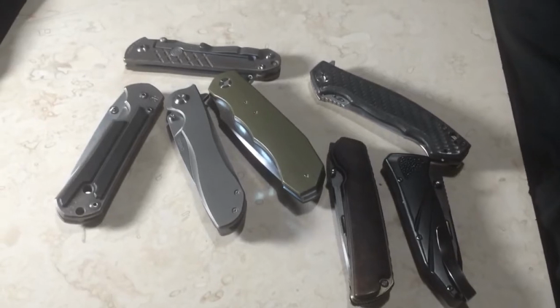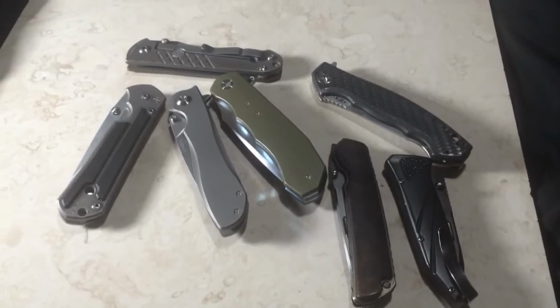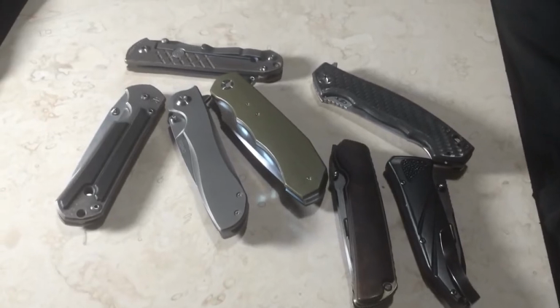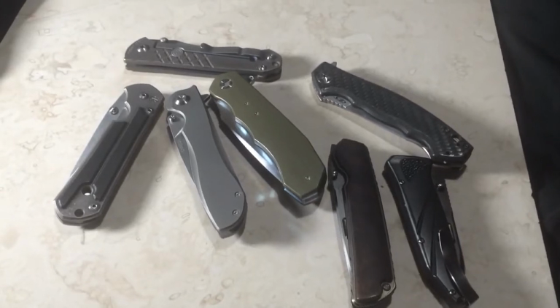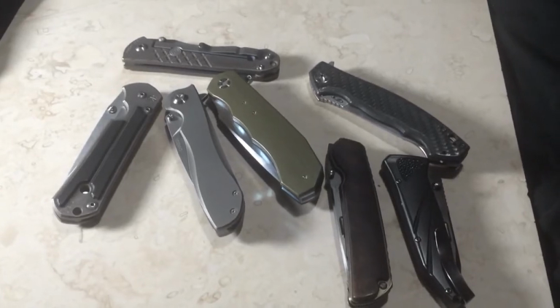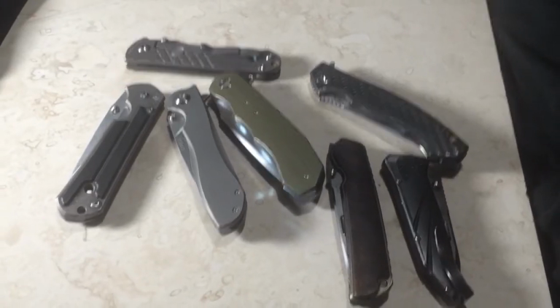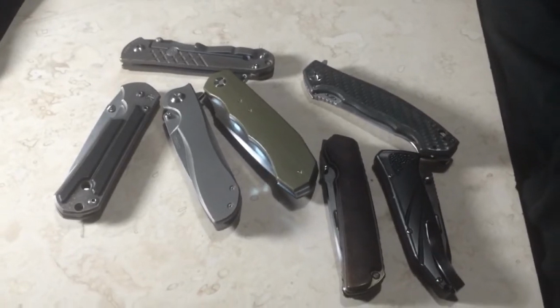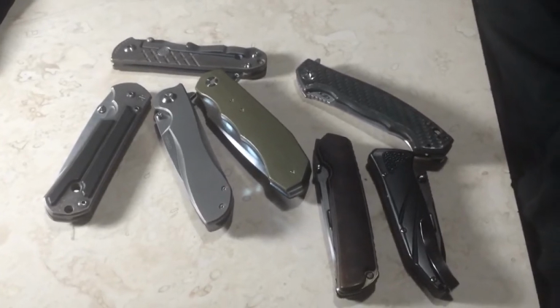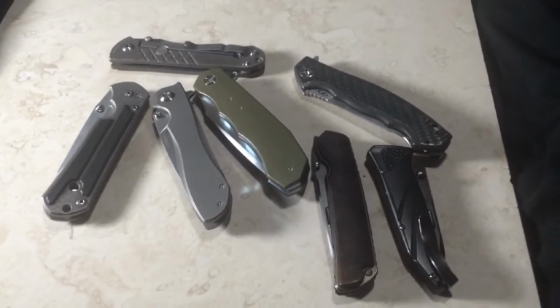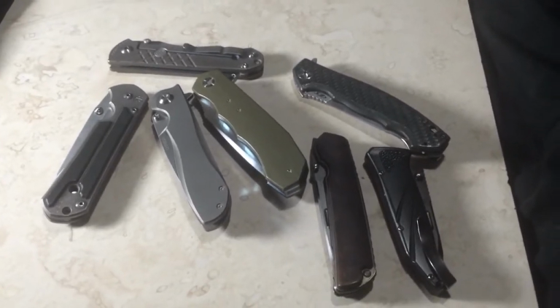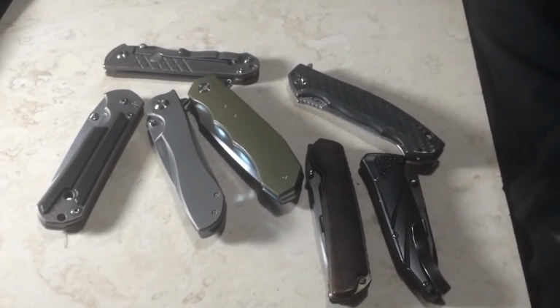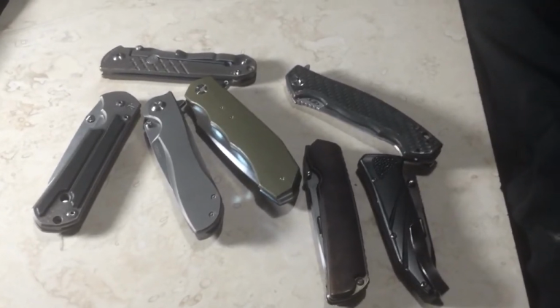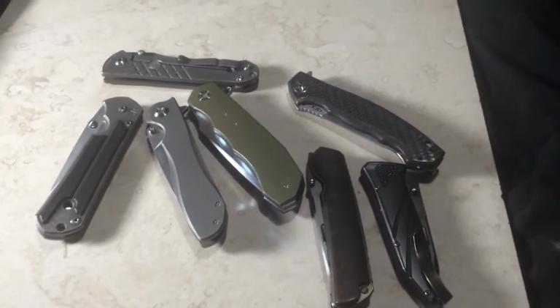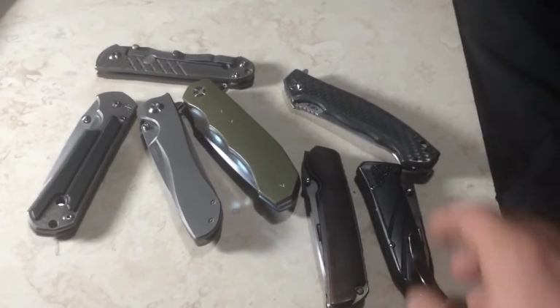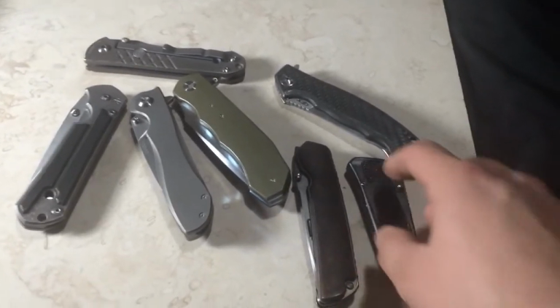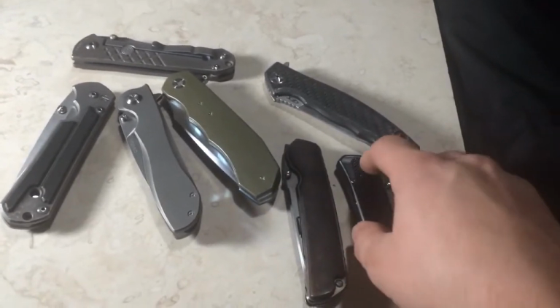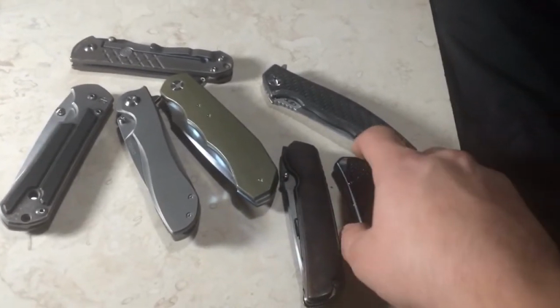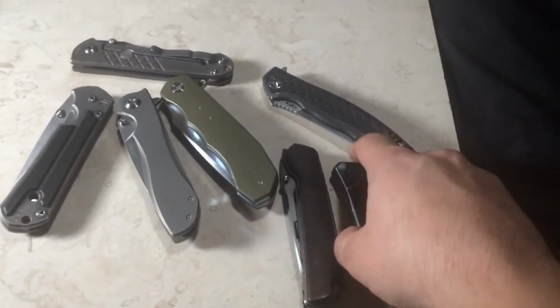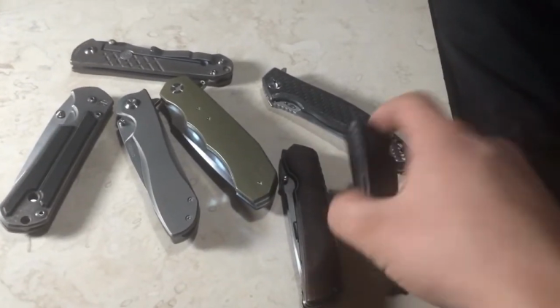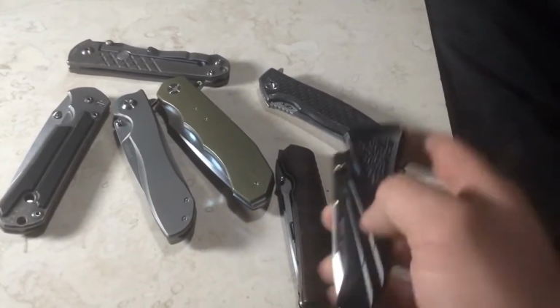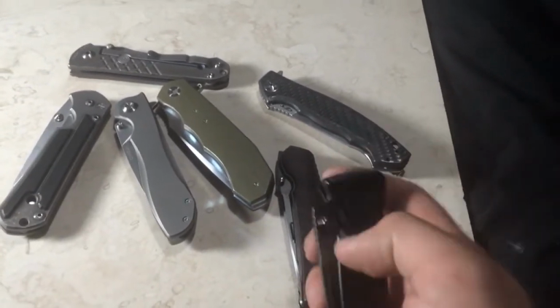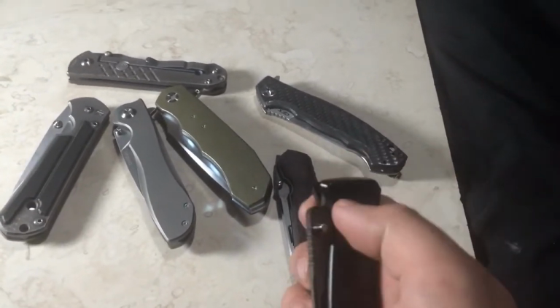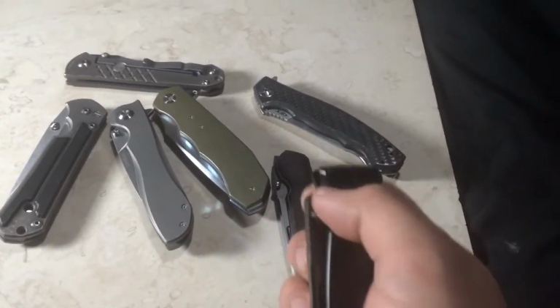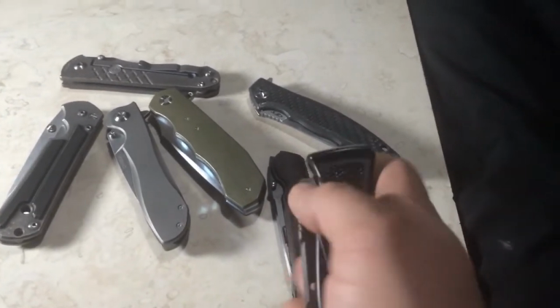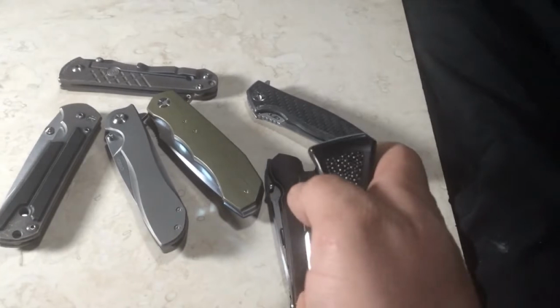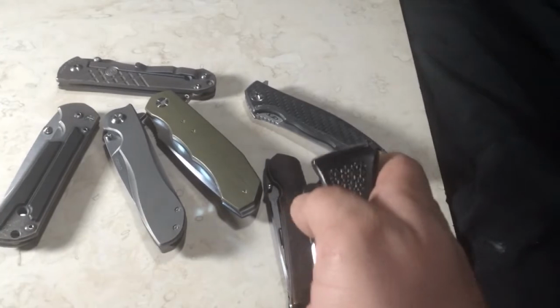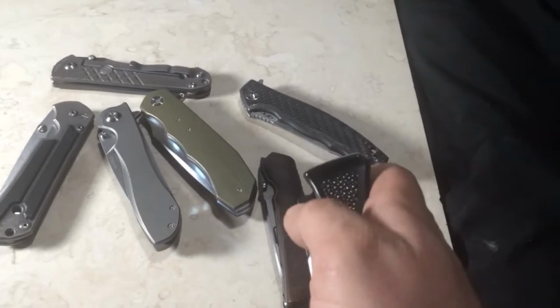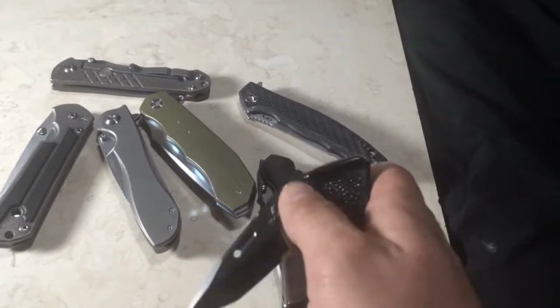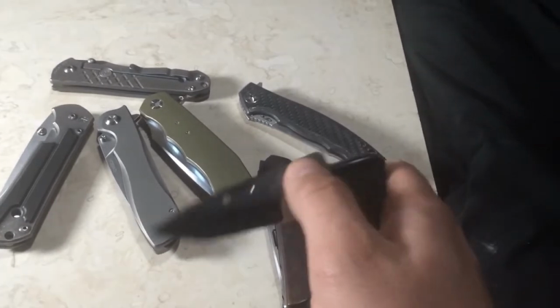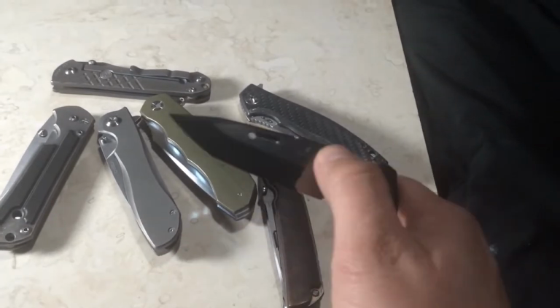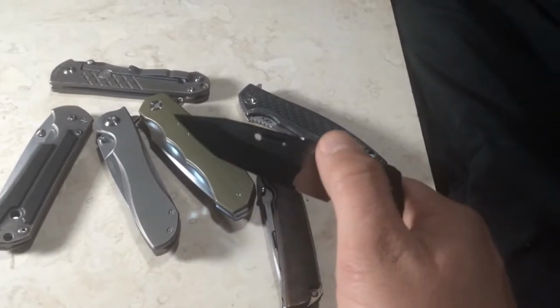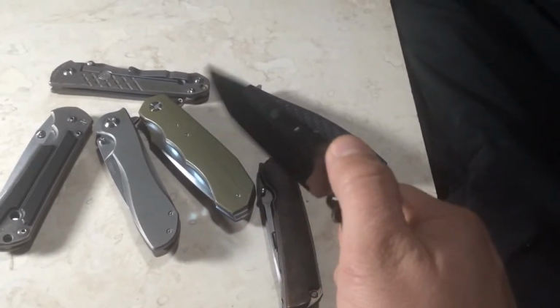How's it going guys? Just want to make a quick video about the action of these Rocksteads, since somebody asked about it in the thread.